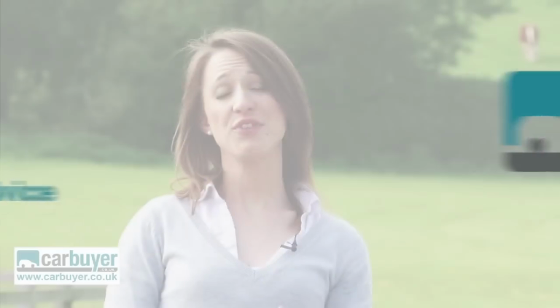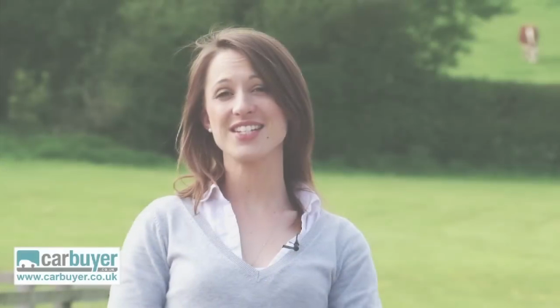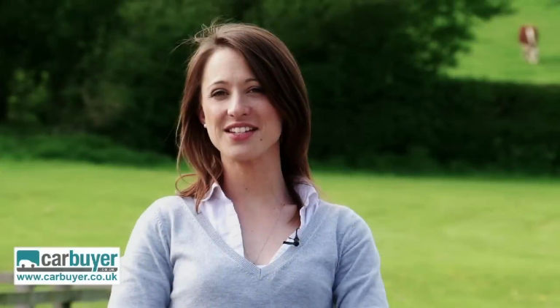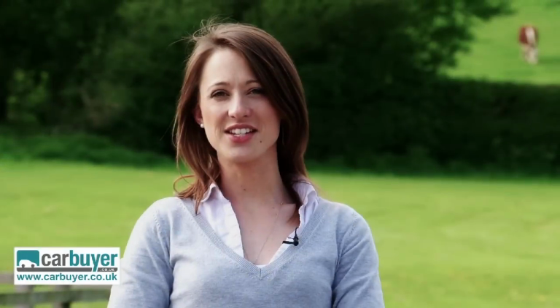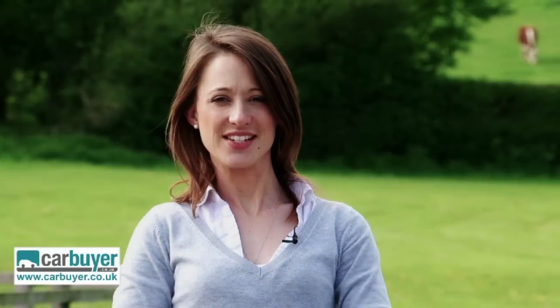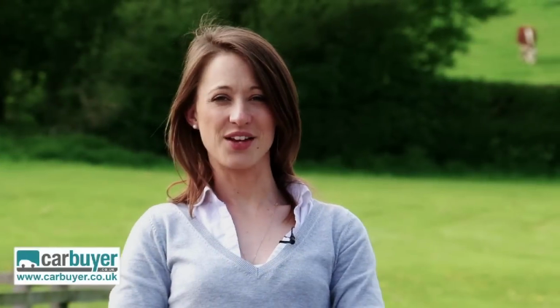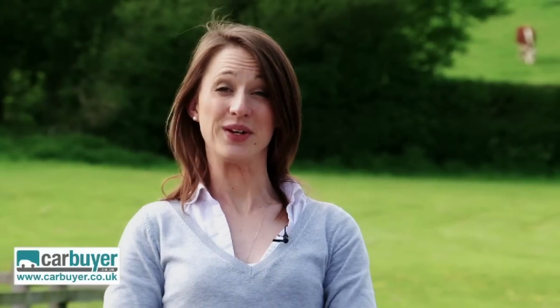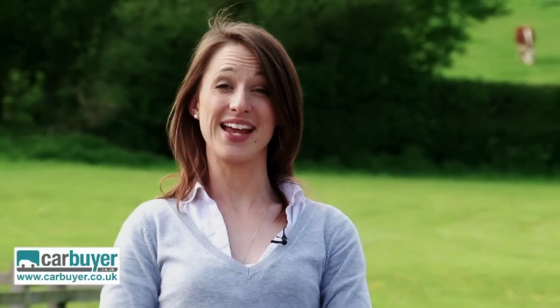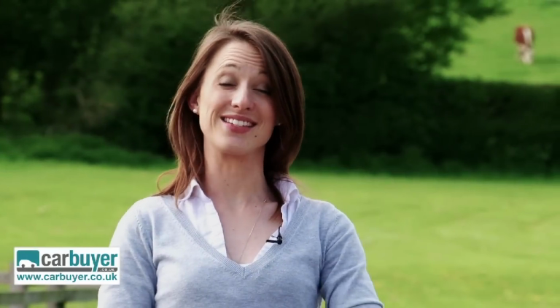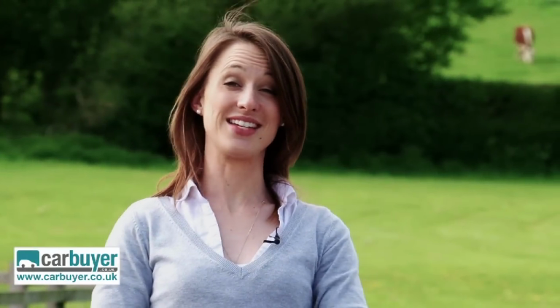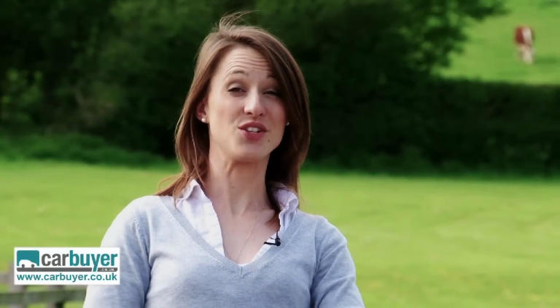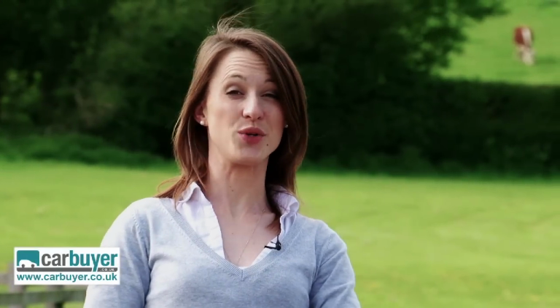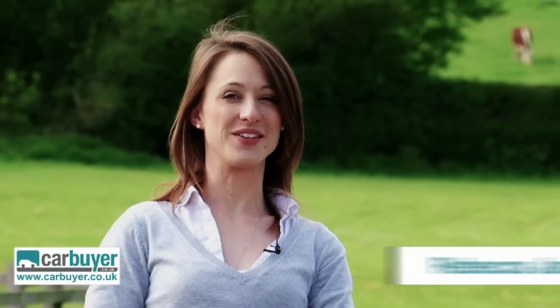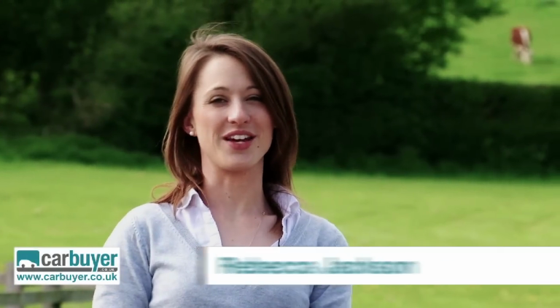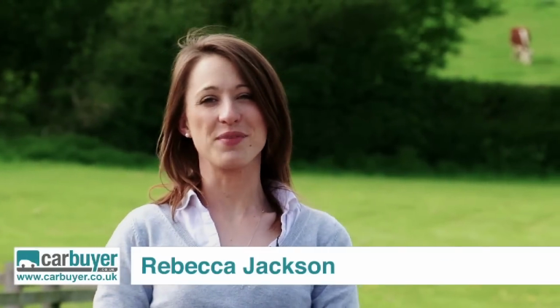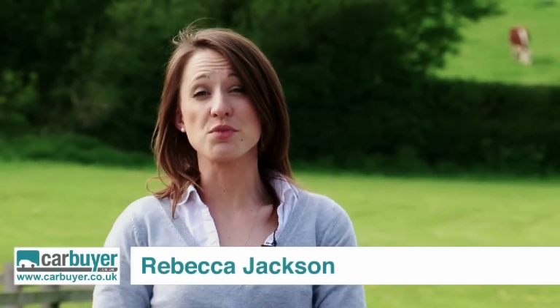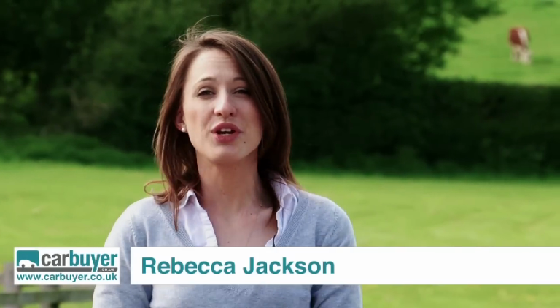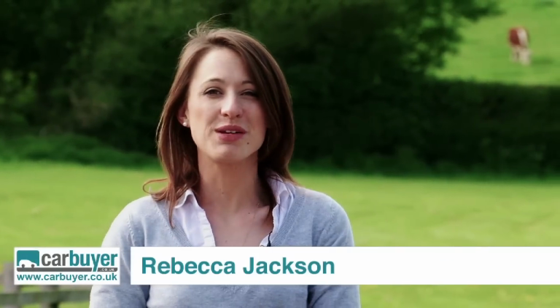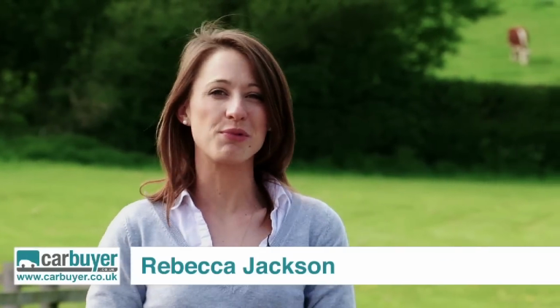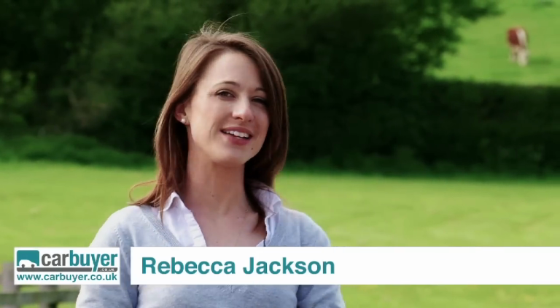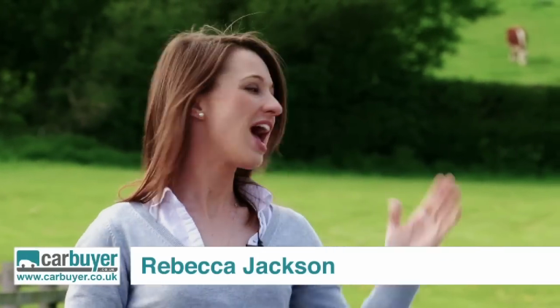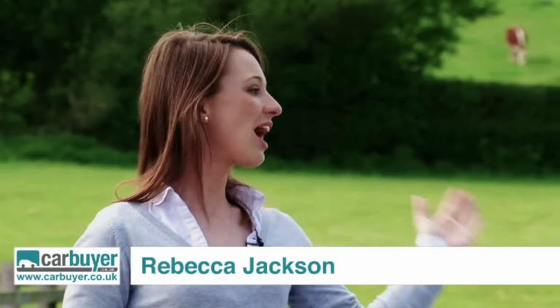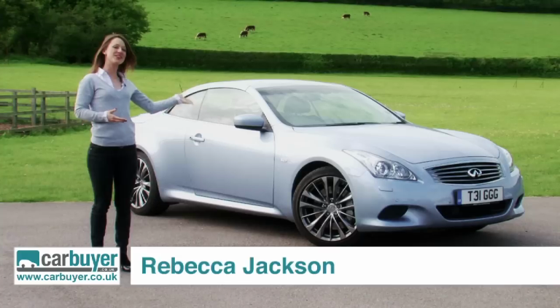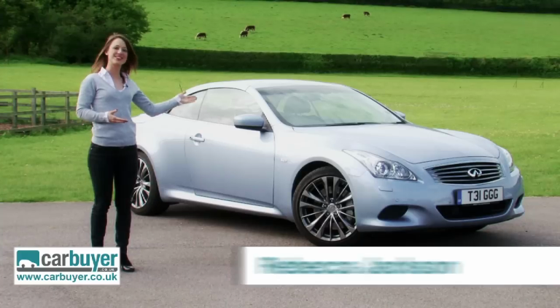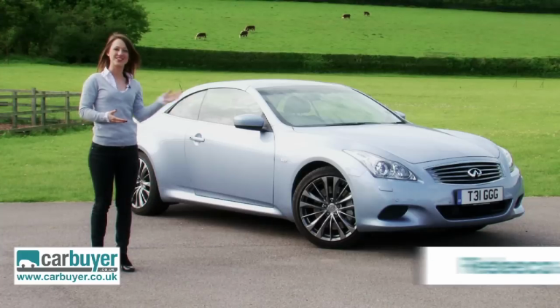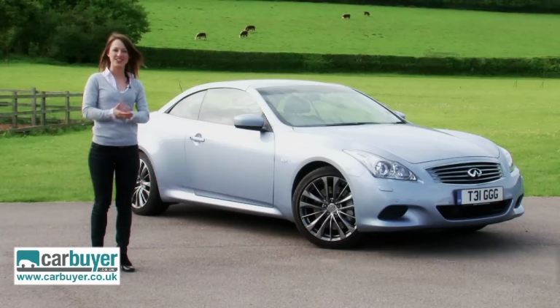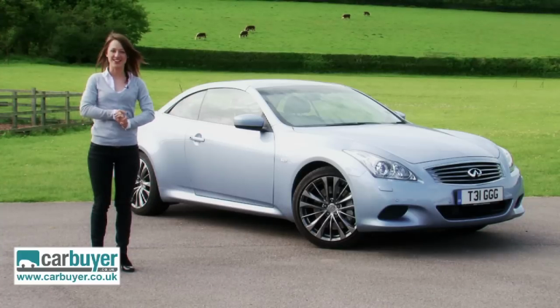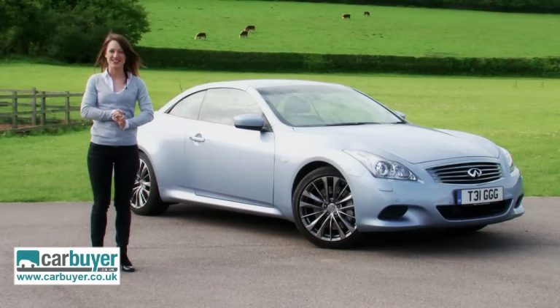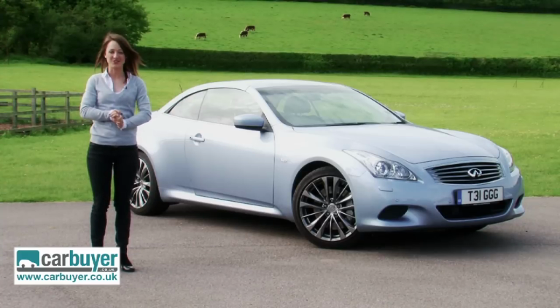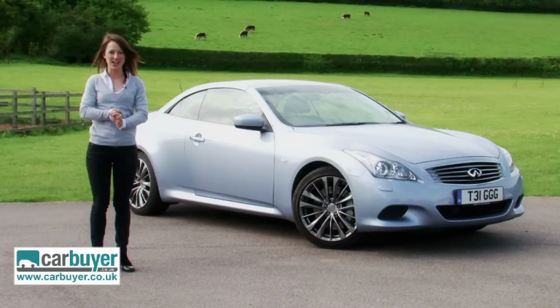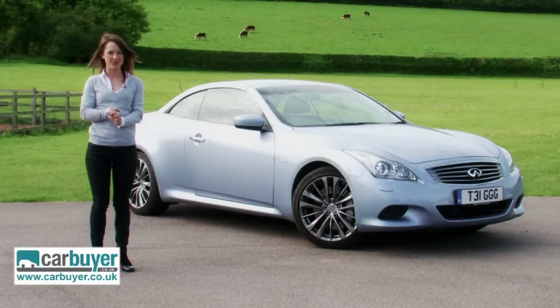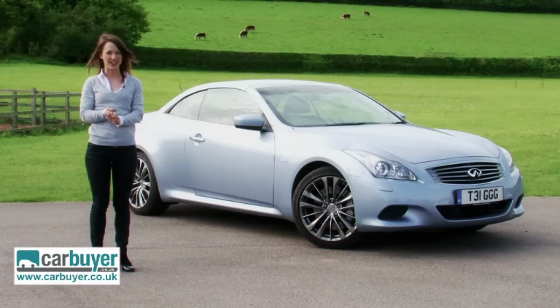Infiniti is to Nissan what Lexus is to Toyota. It's a premium brand, and this is the G37 Cabriolet.